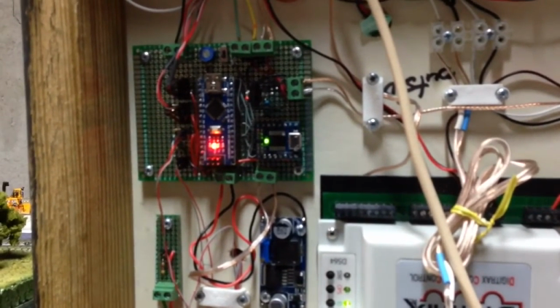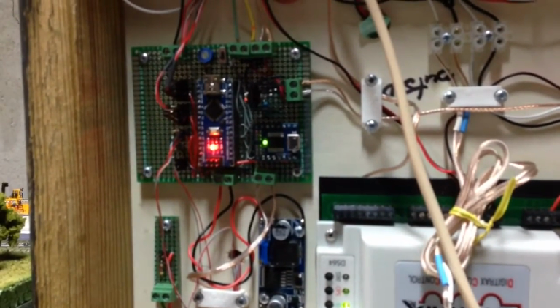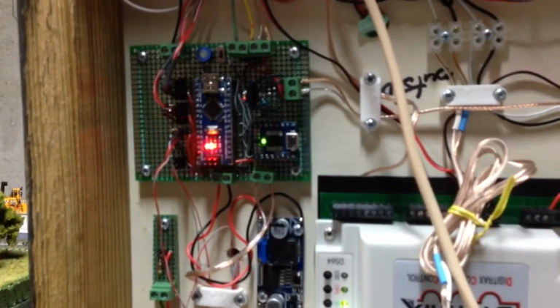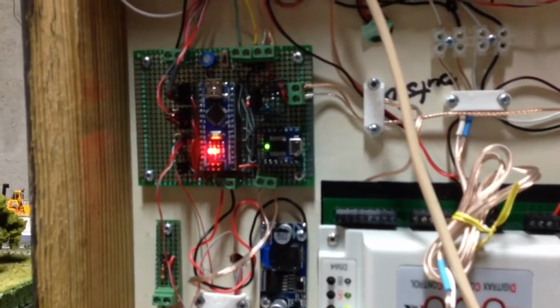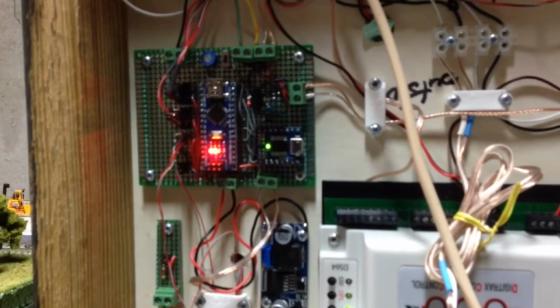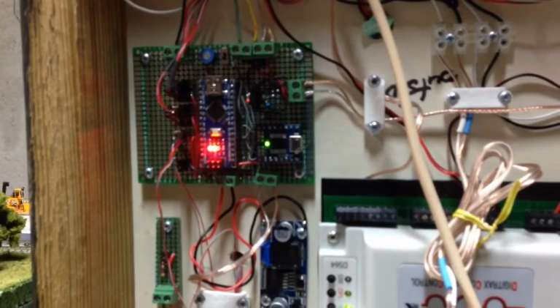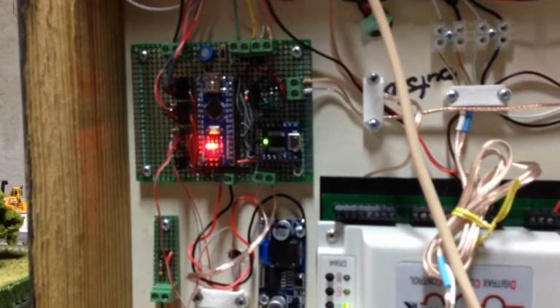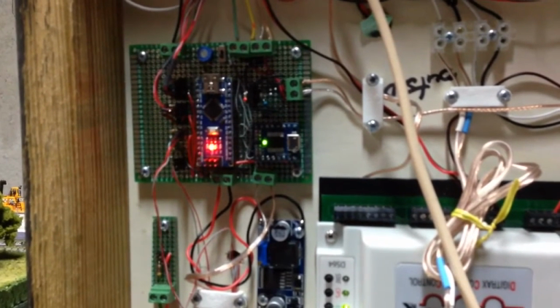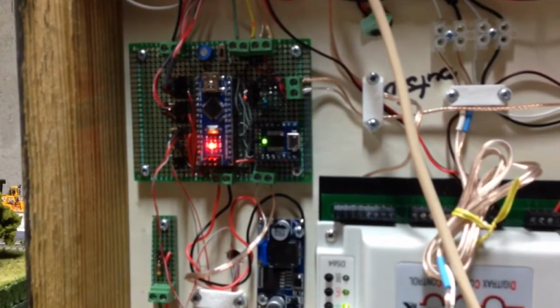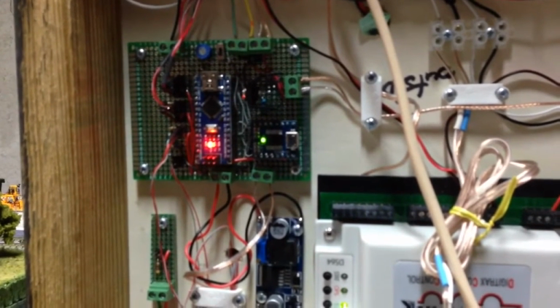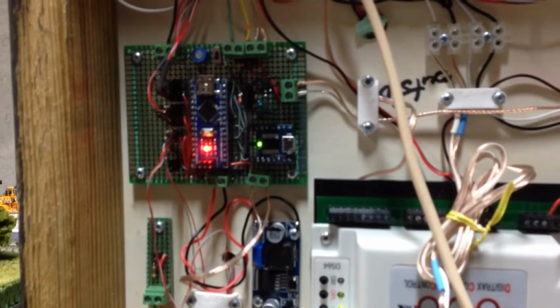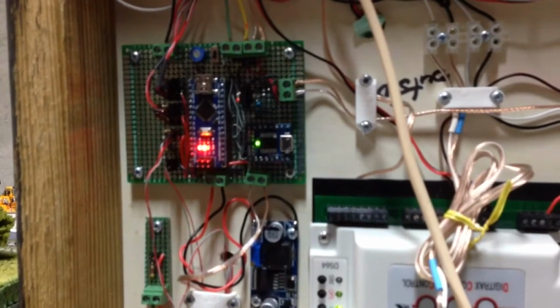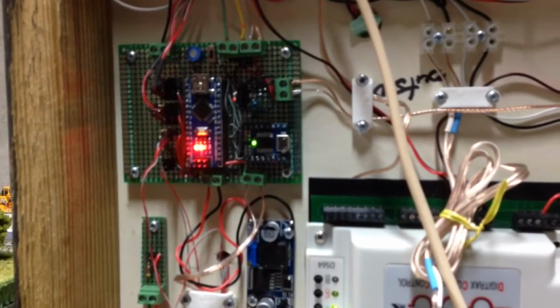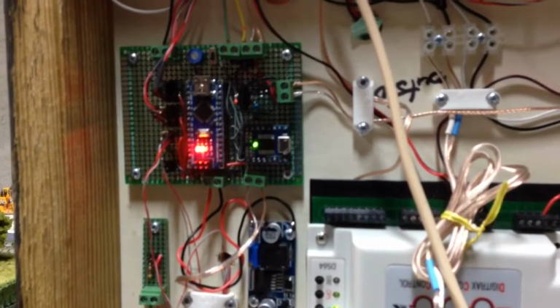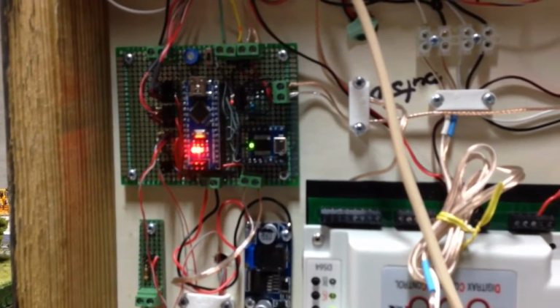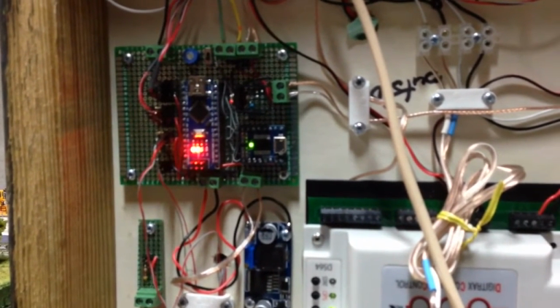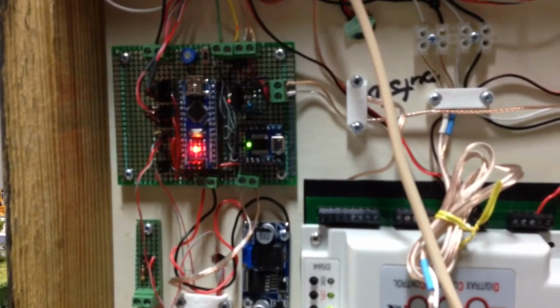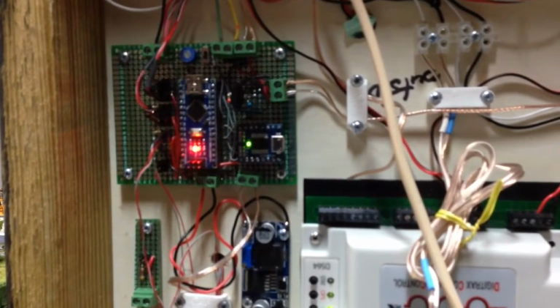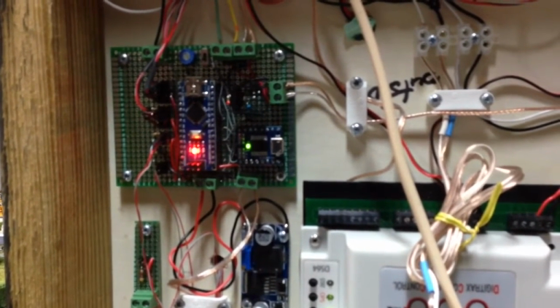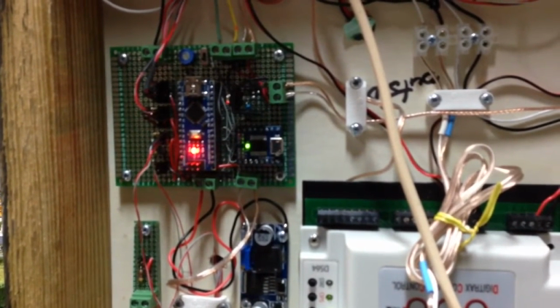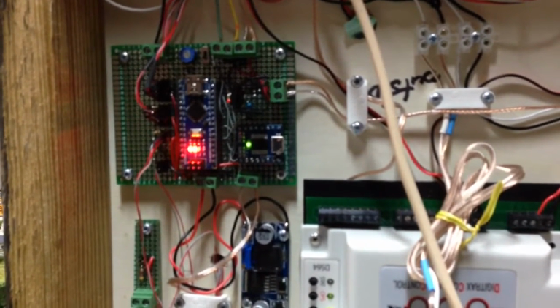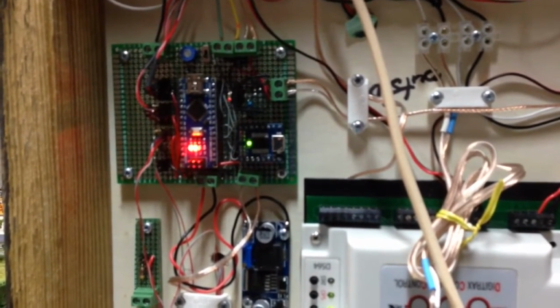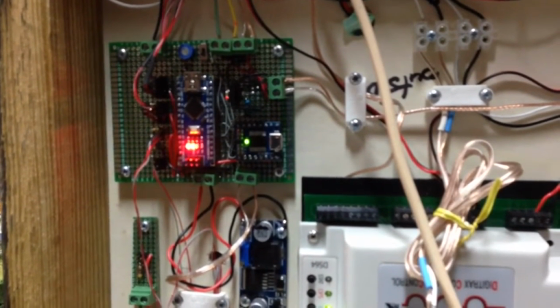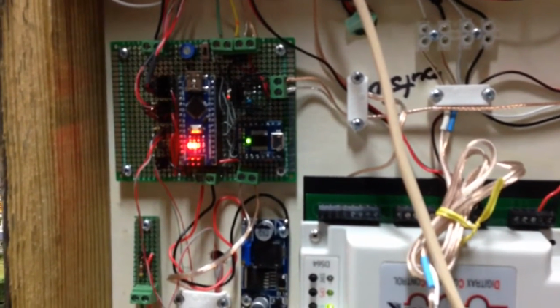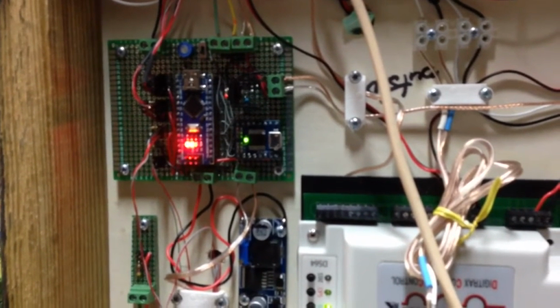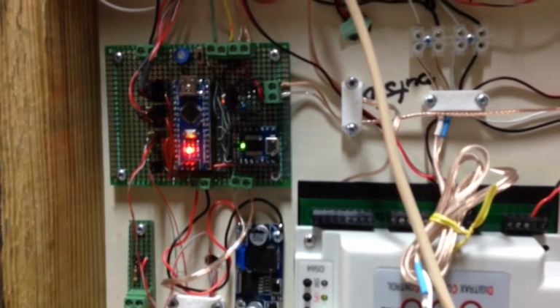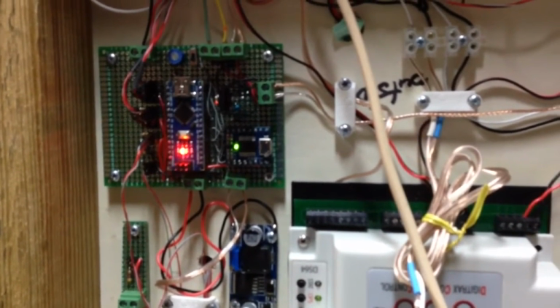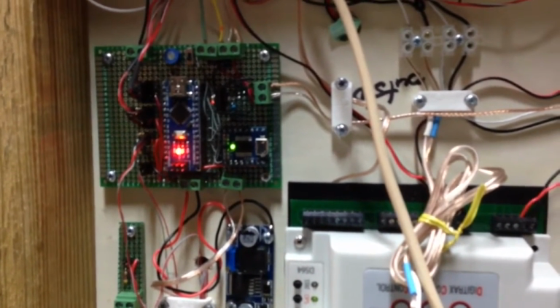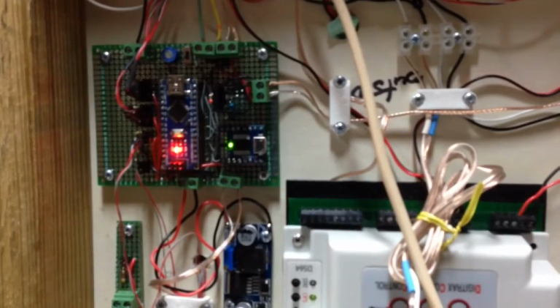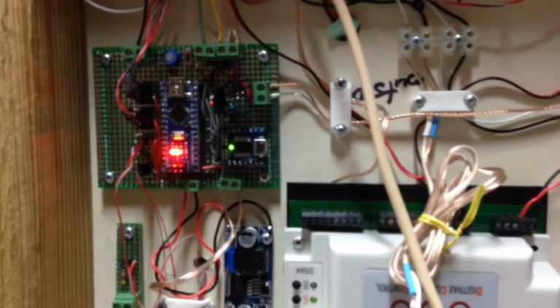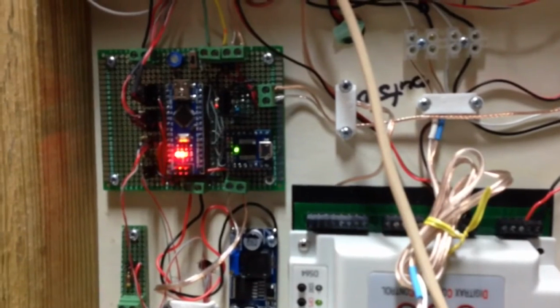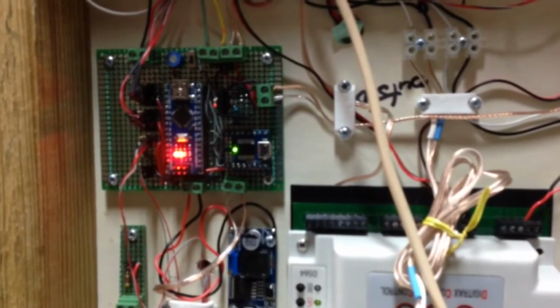I love having flashing blinking lights, so I have a little keep-alive light on the Arduino telling me that it's alive and functioning.